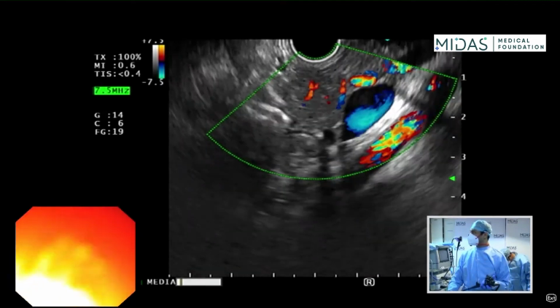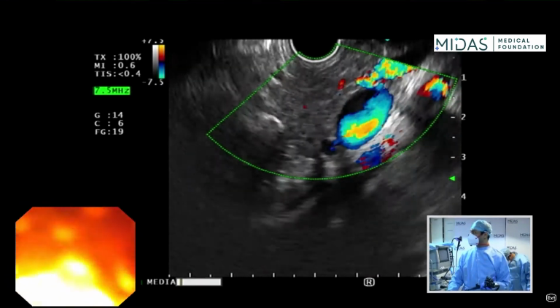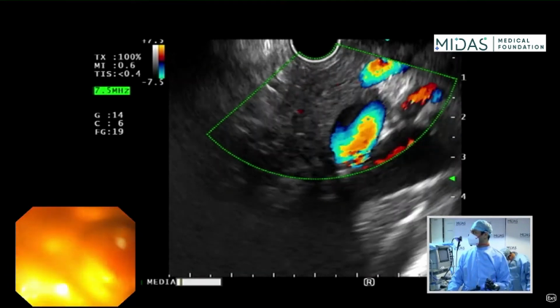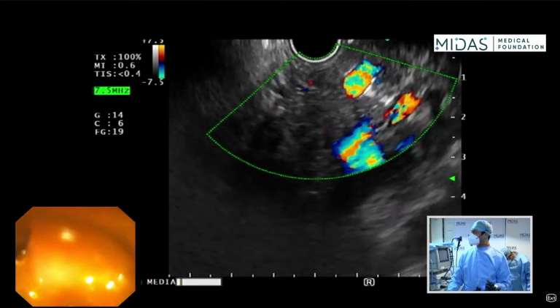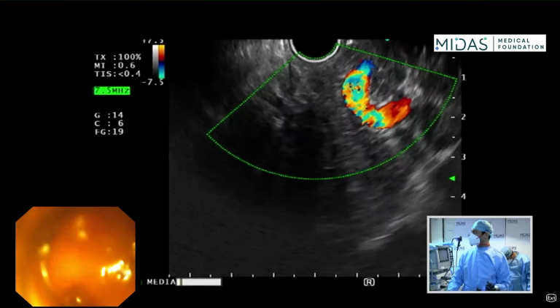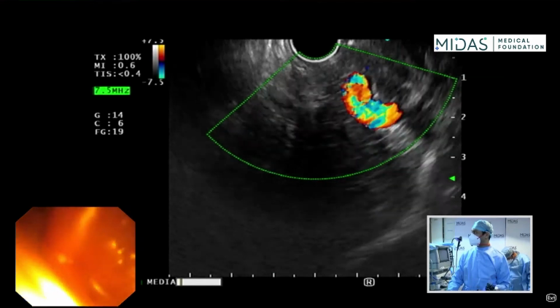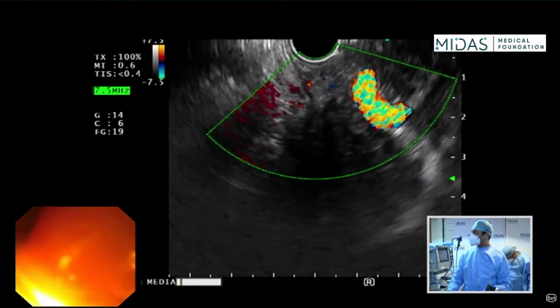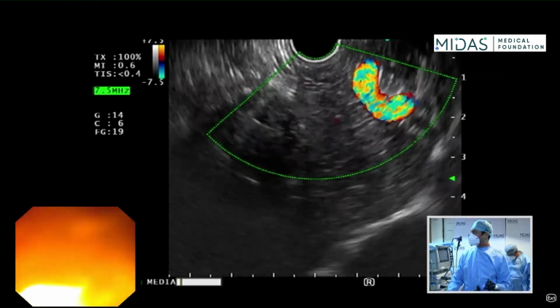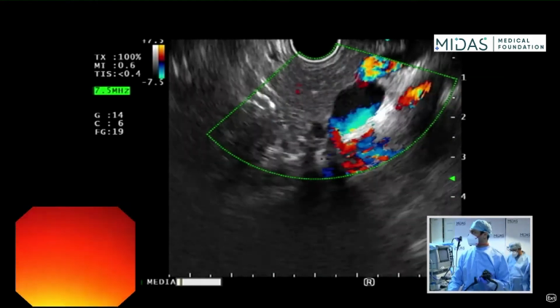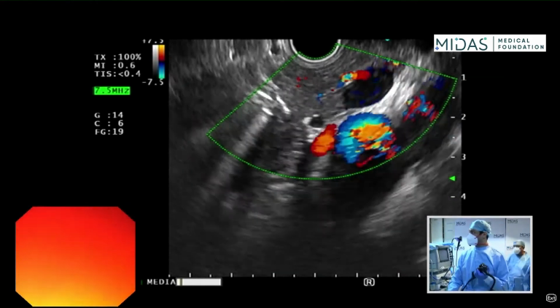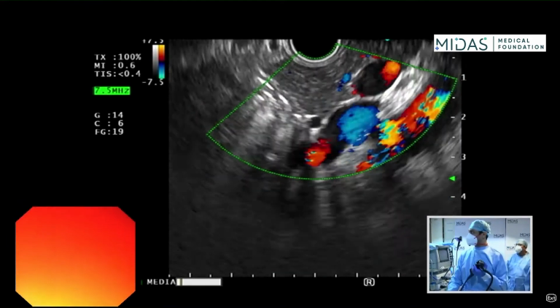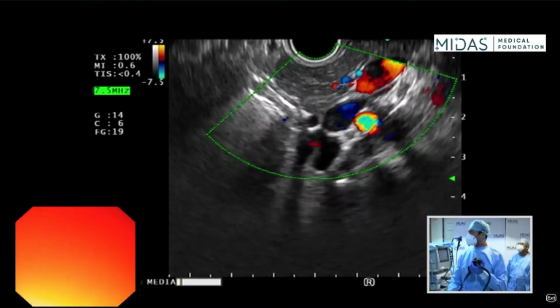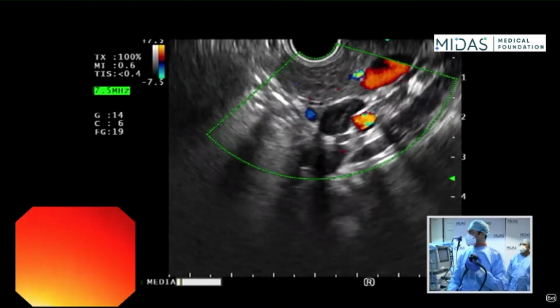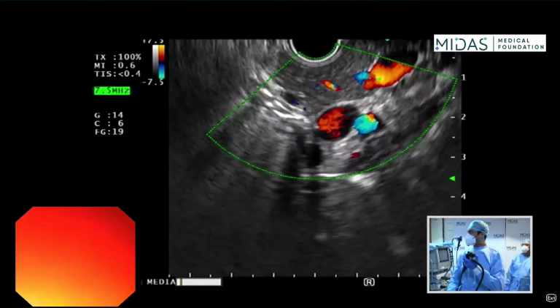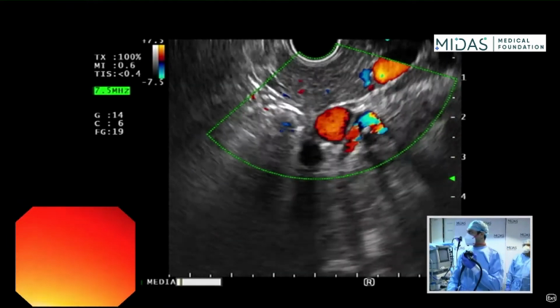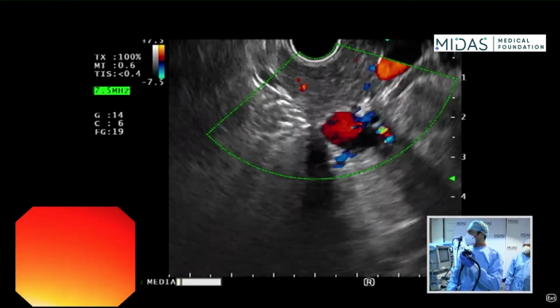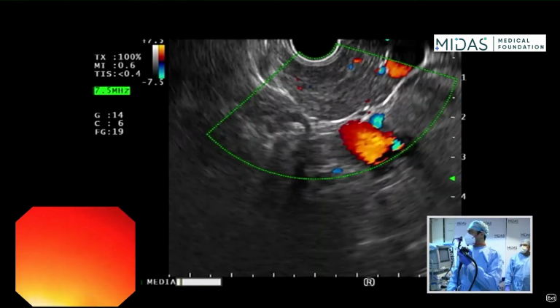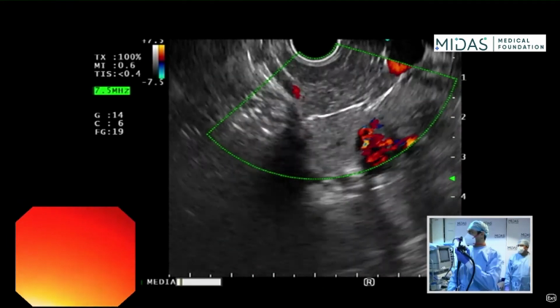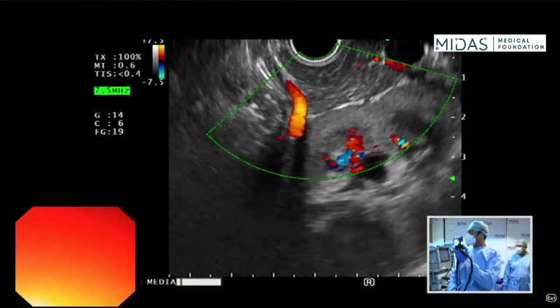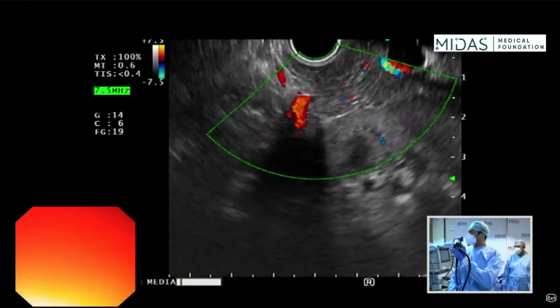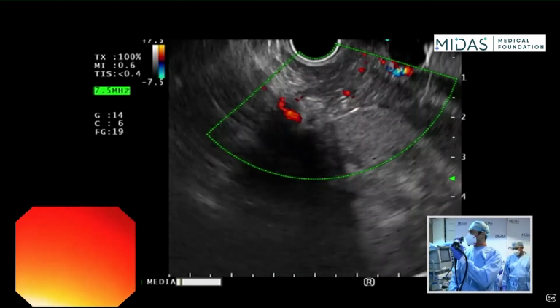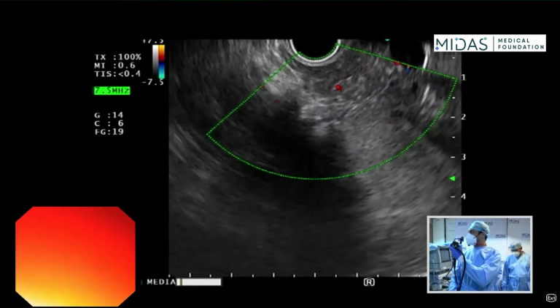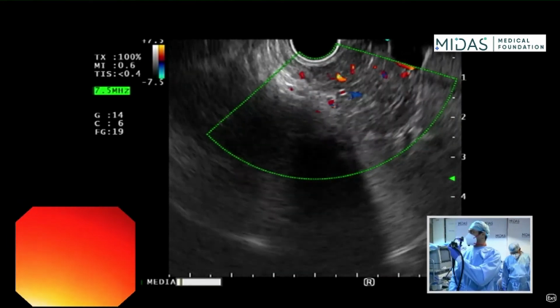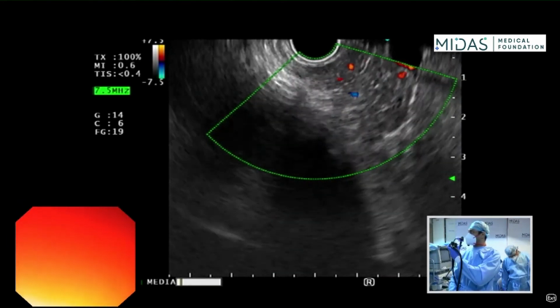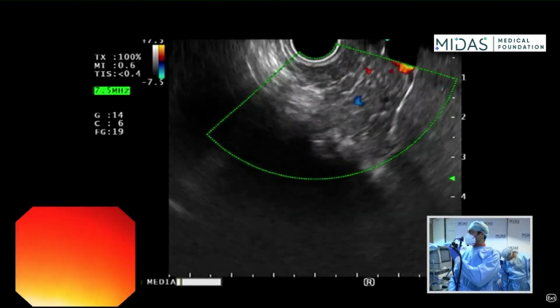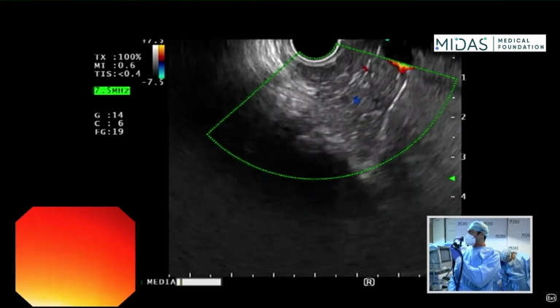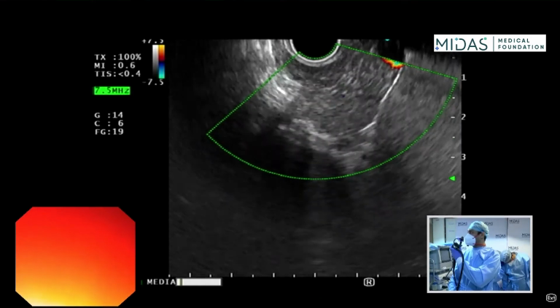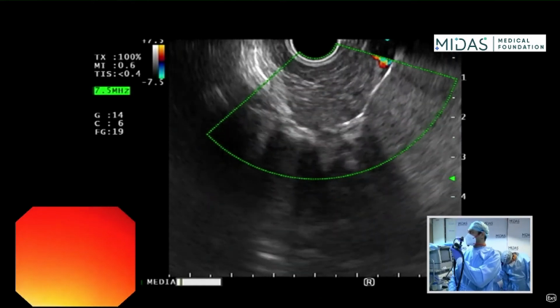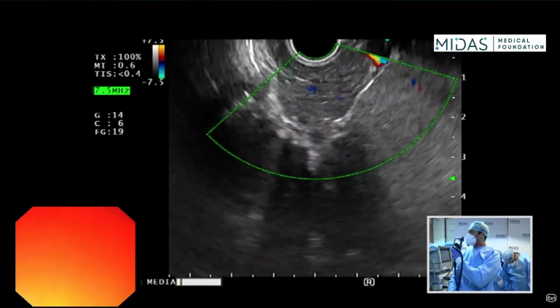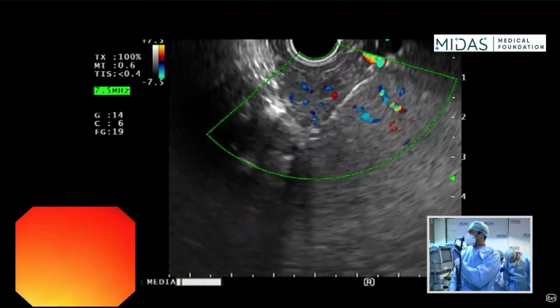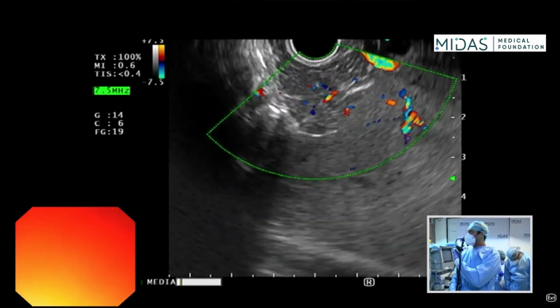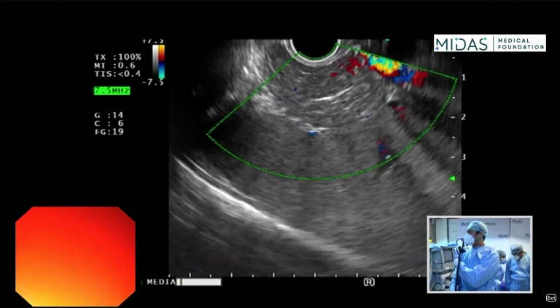Again, counter-clockwise and then clockwise all the way down through the pancreas, kidney, tail, and spleen.